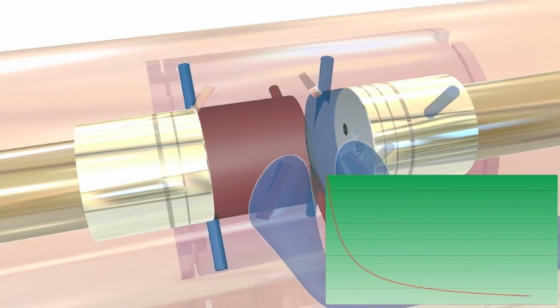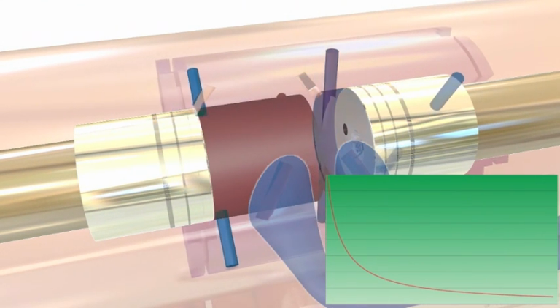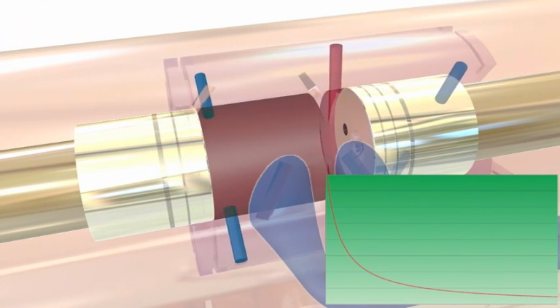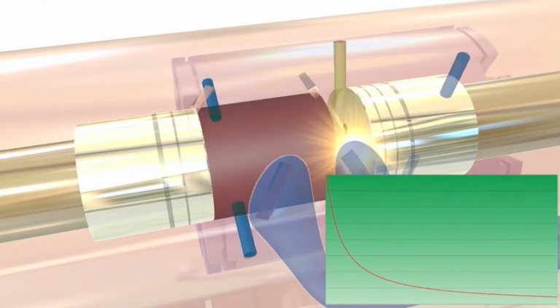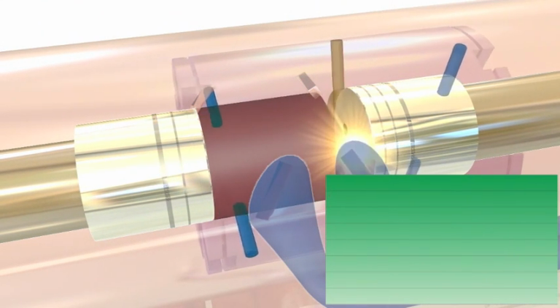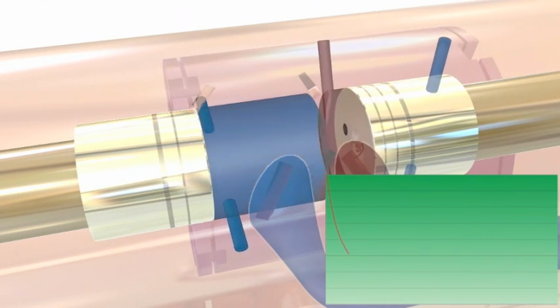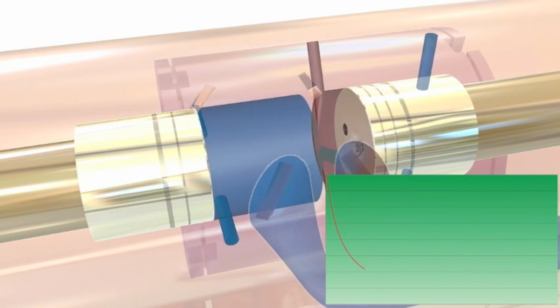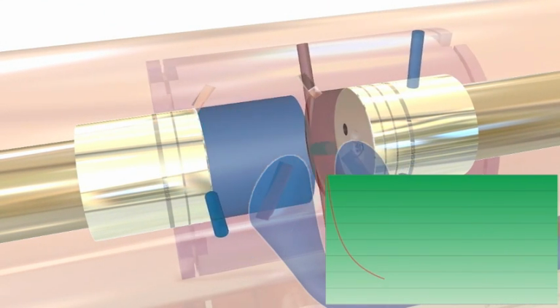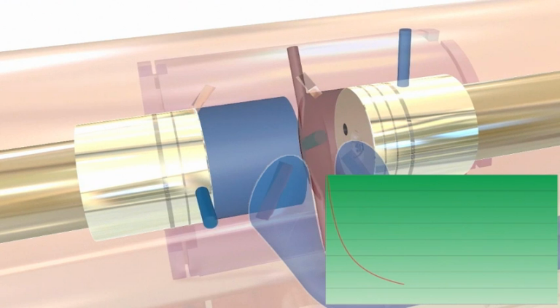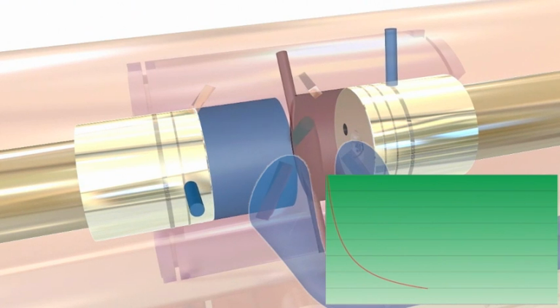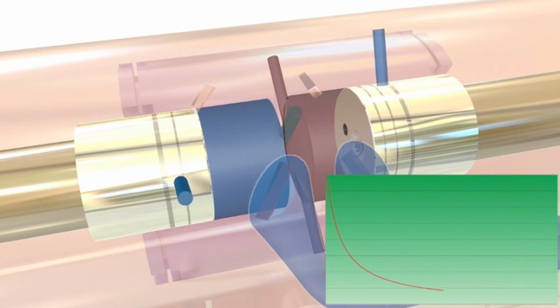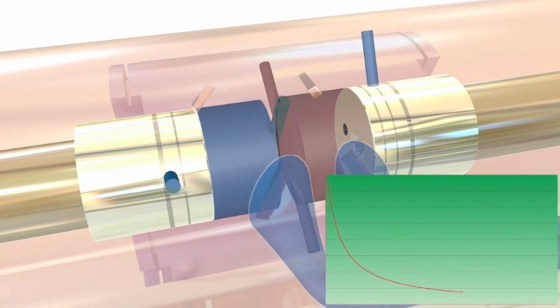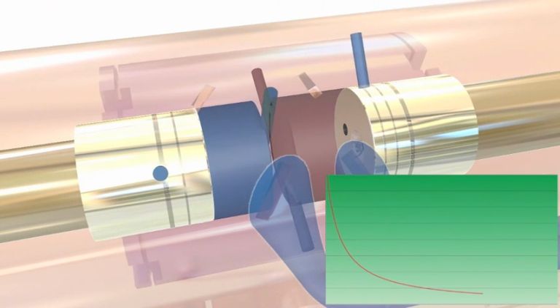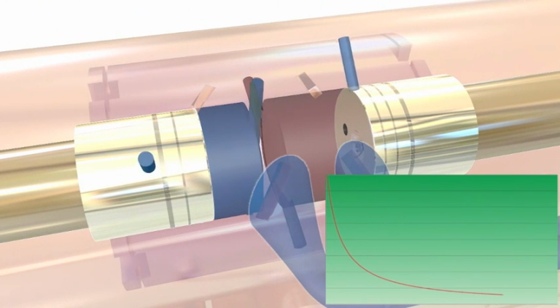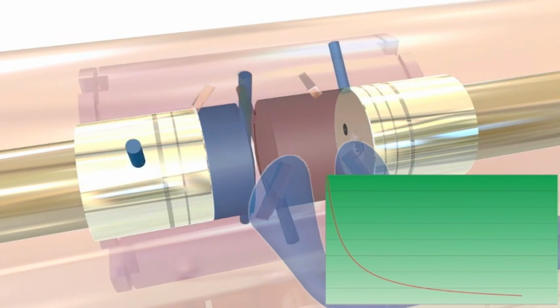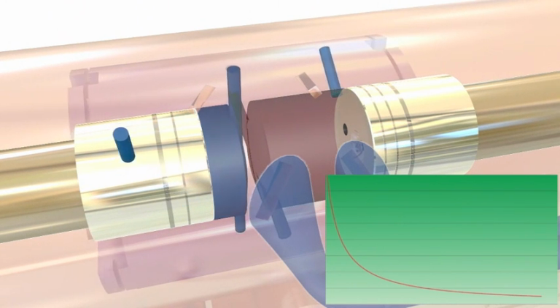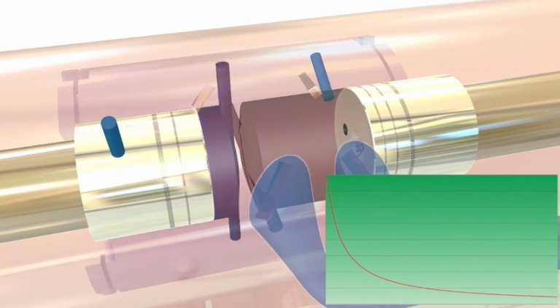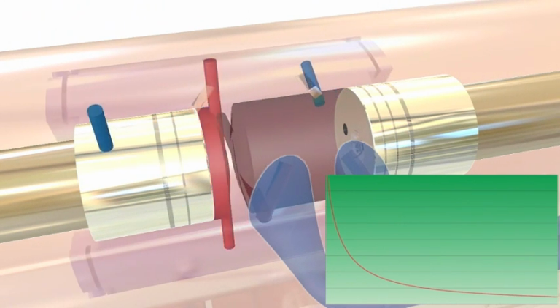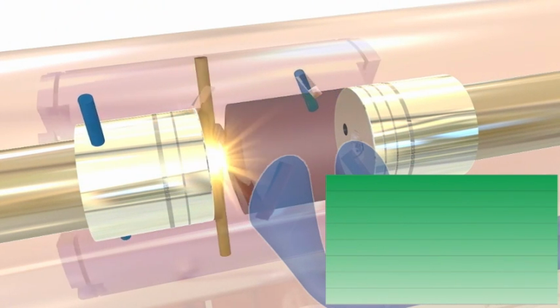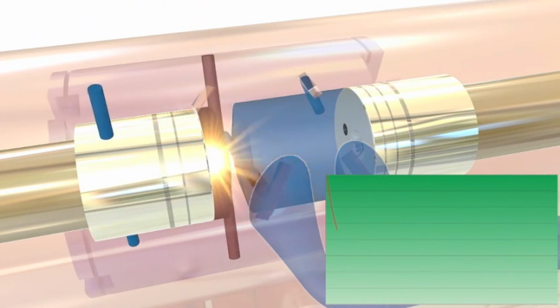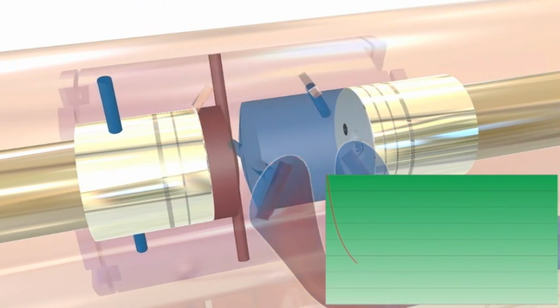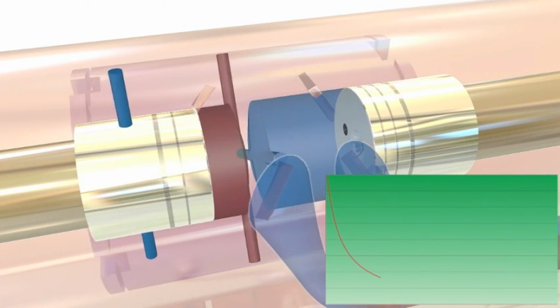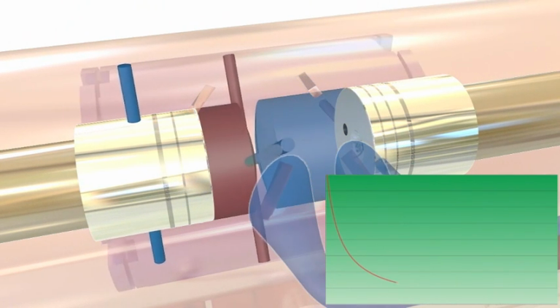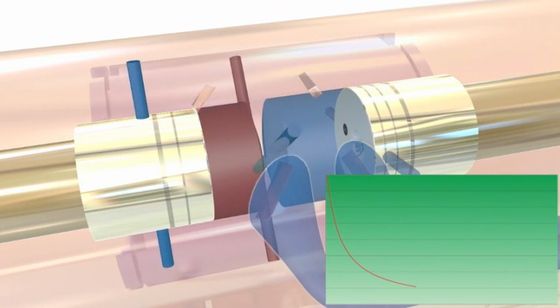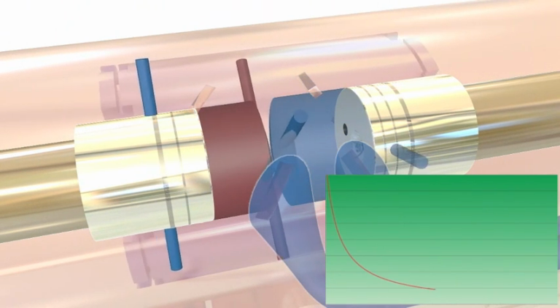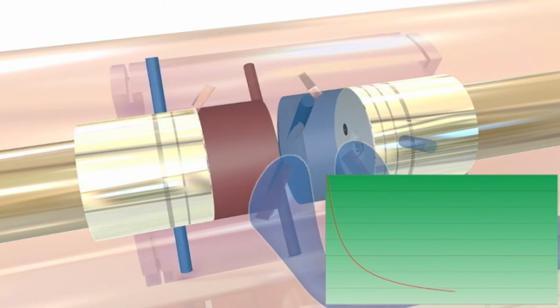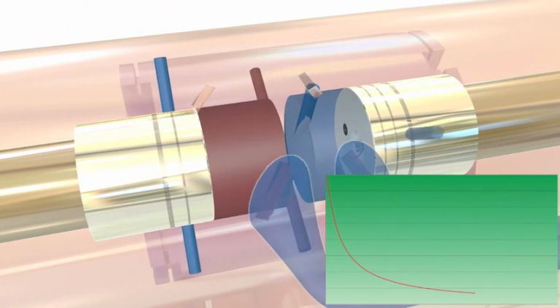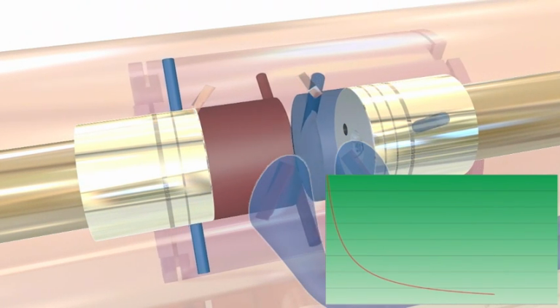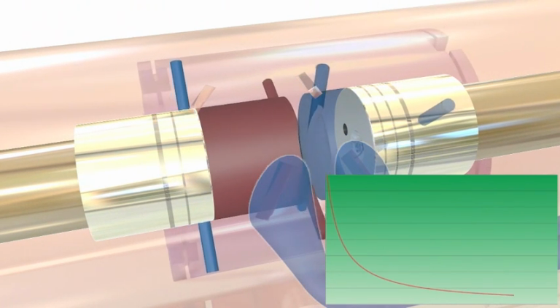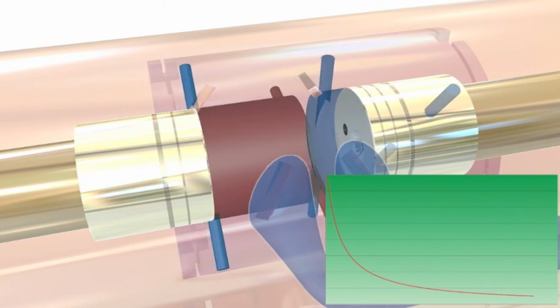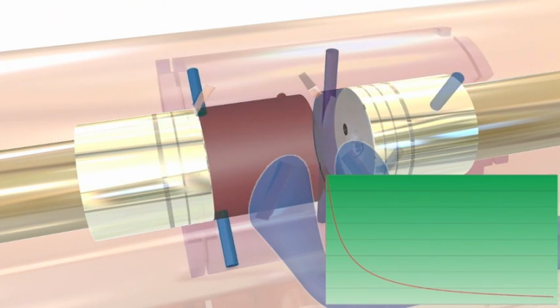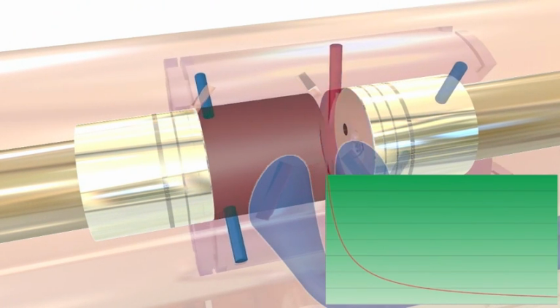A flywheel mass, as is standard on other types of motor, is therefore not necessary on the TEEN motor.